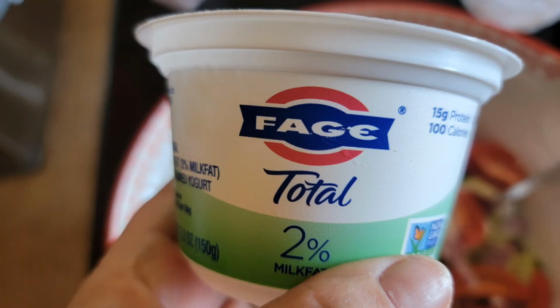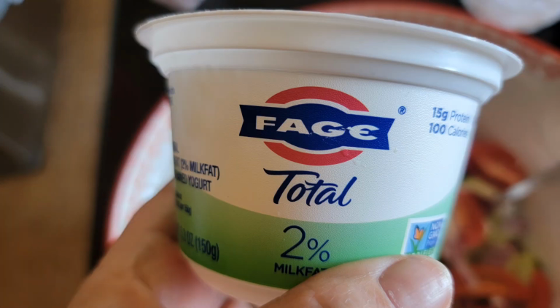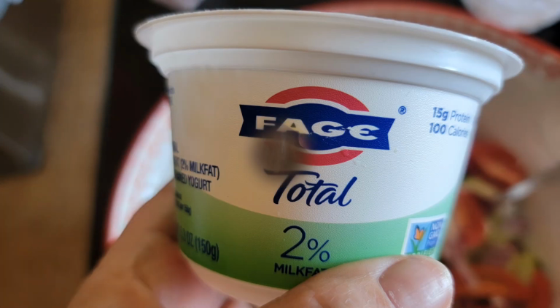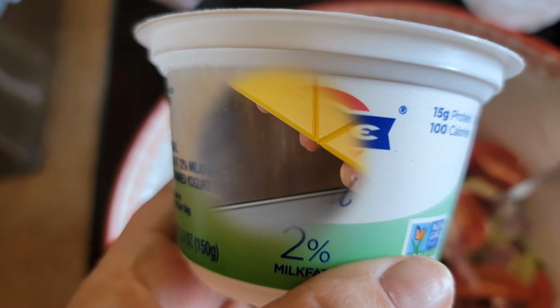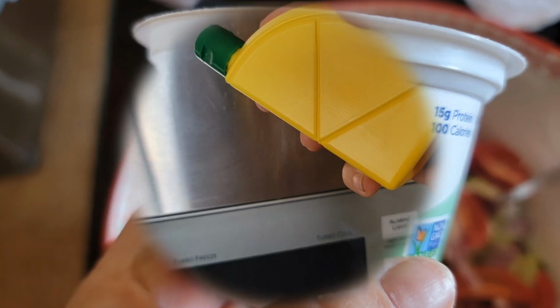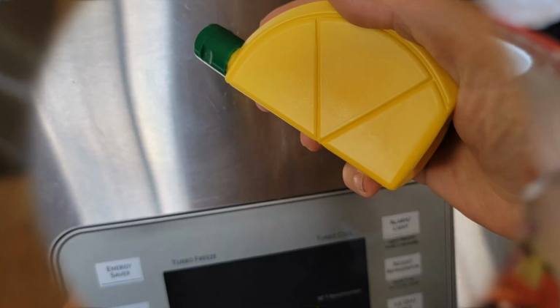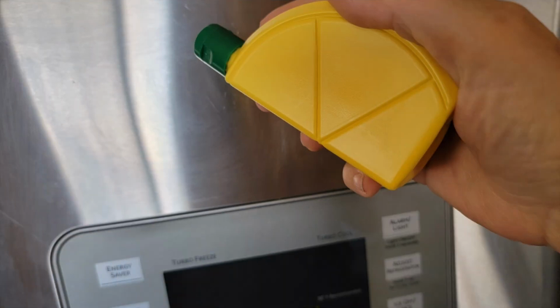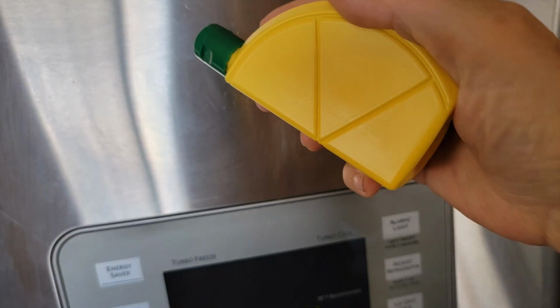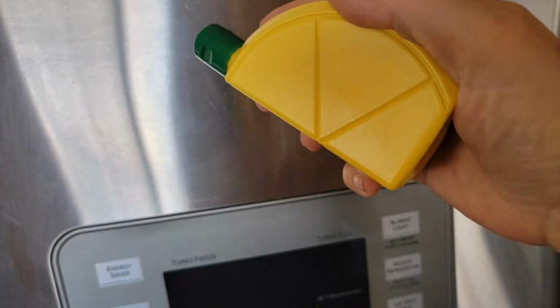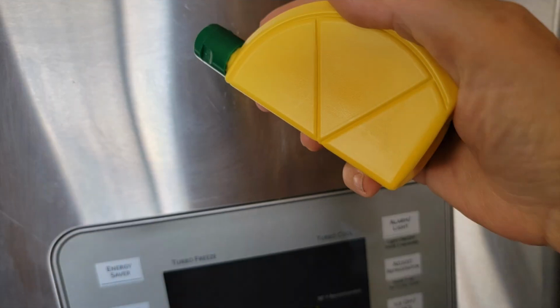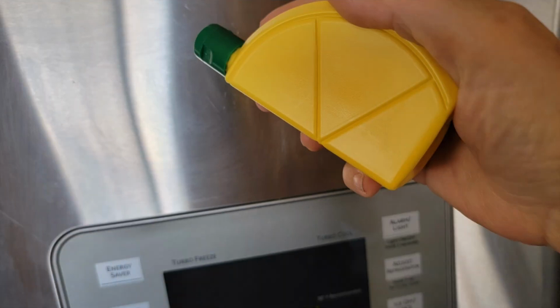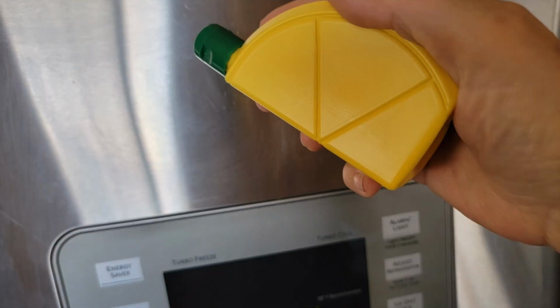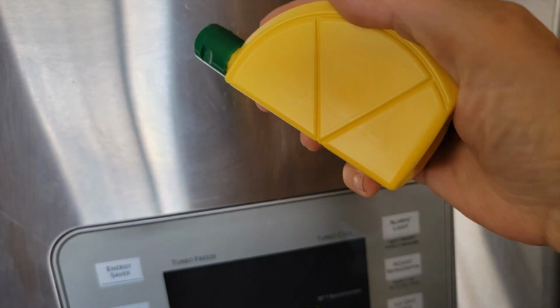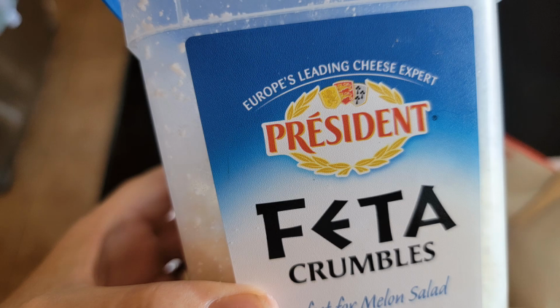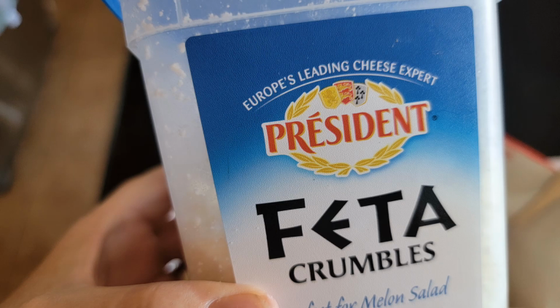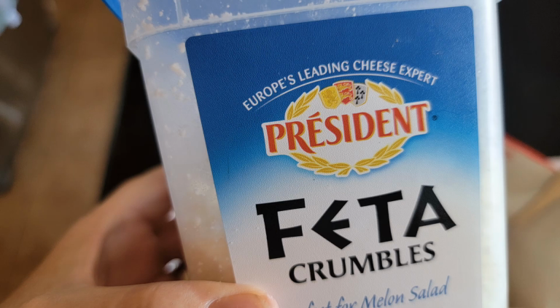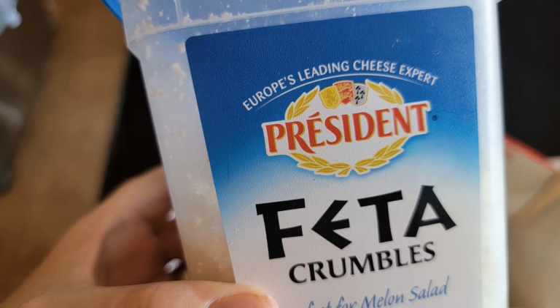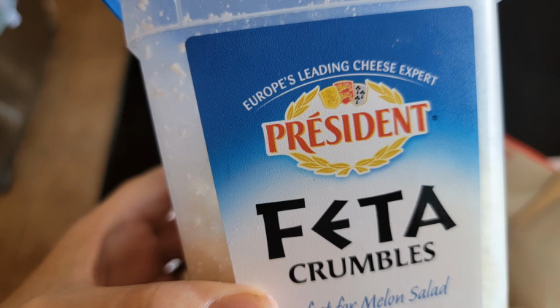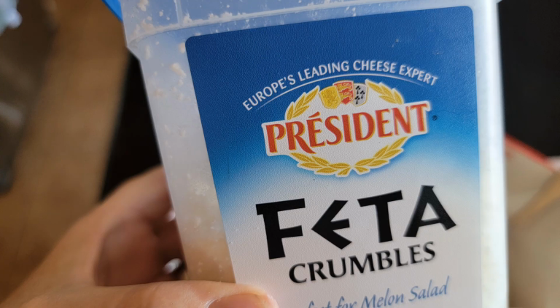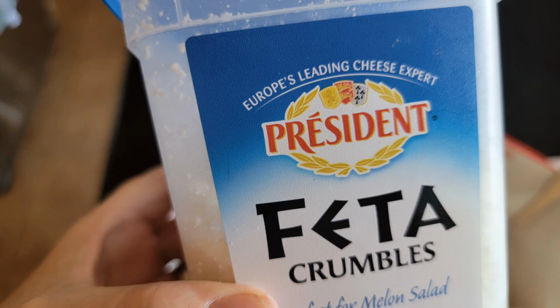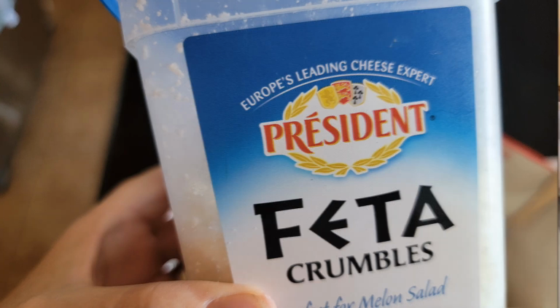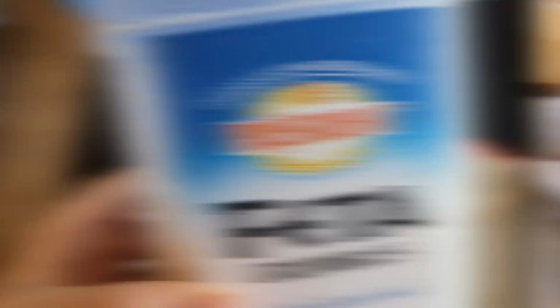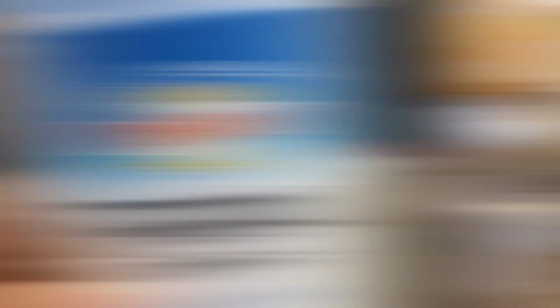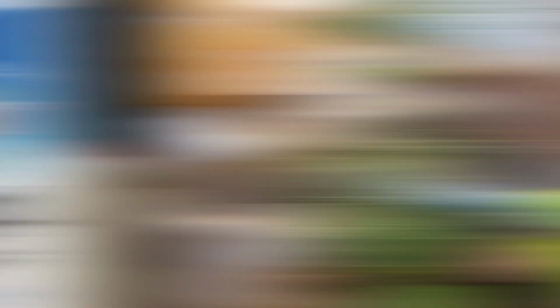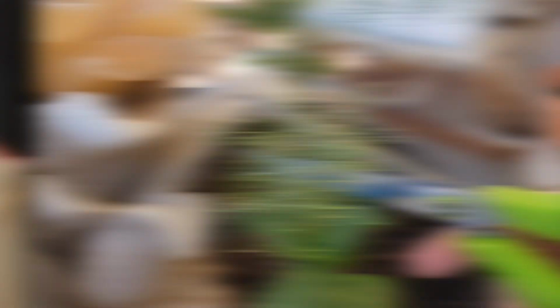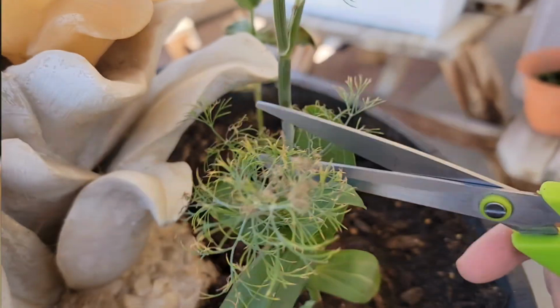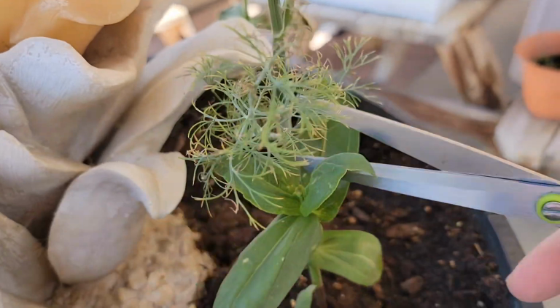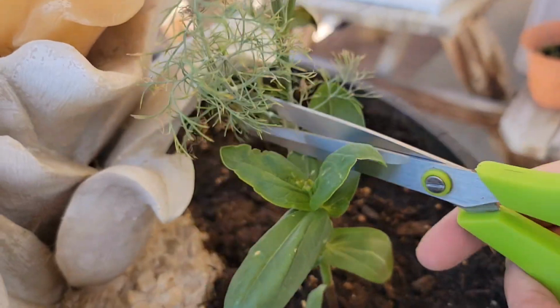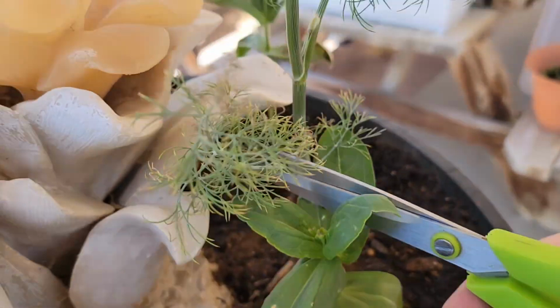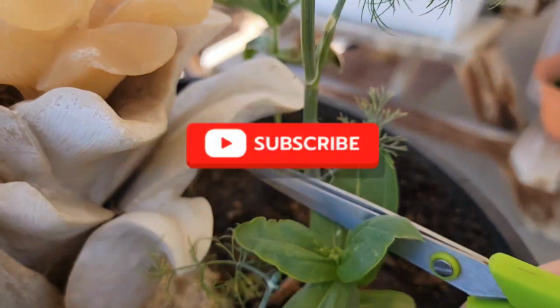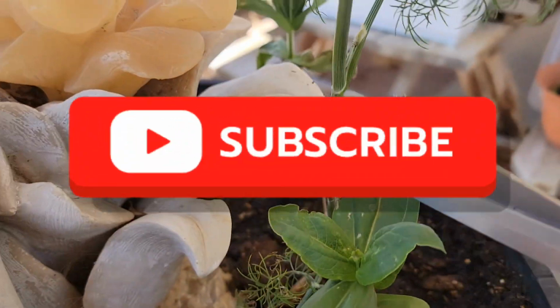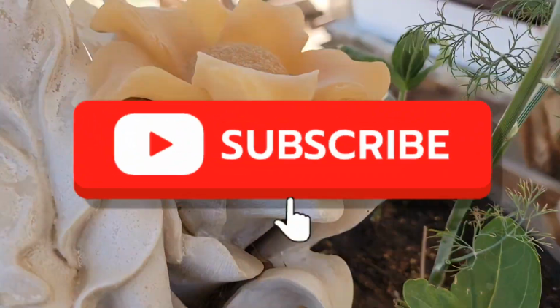If you want more simple and thriving recipes, hit that subscribe button.